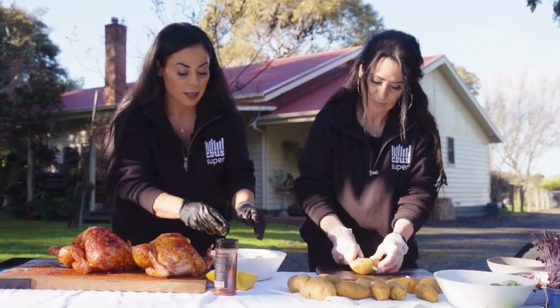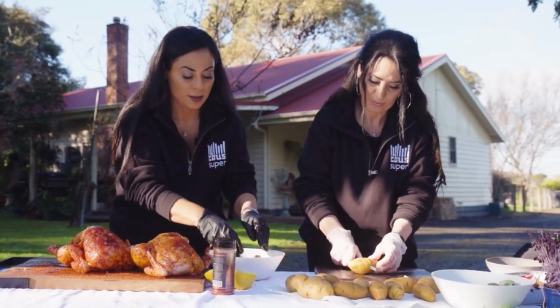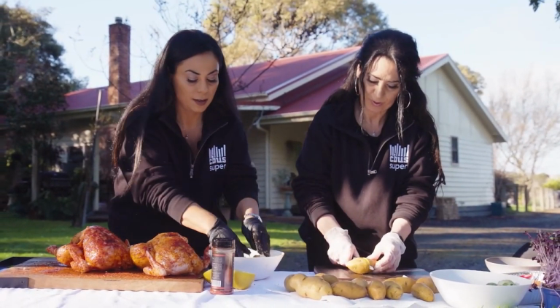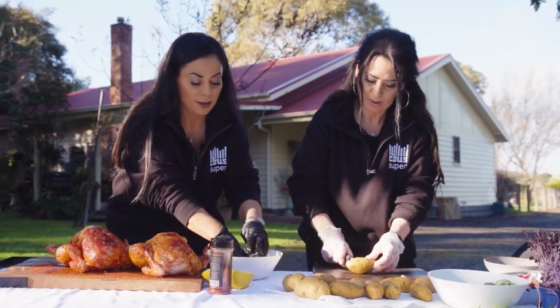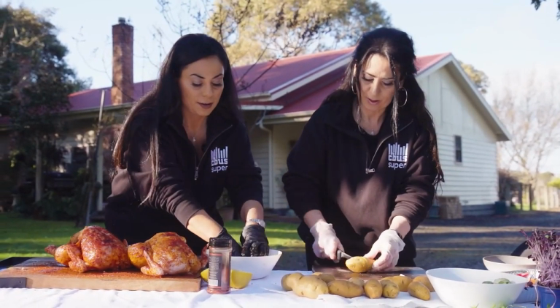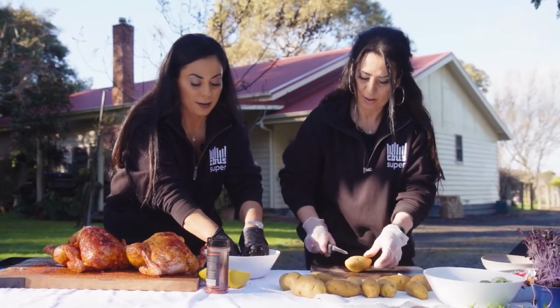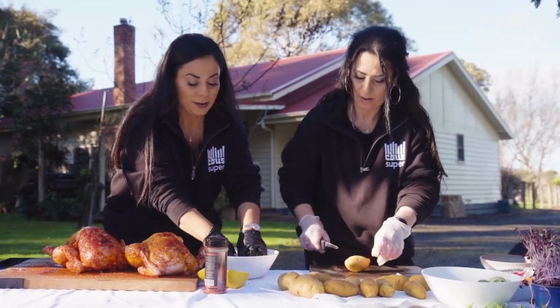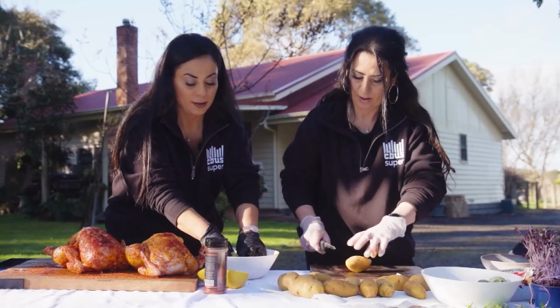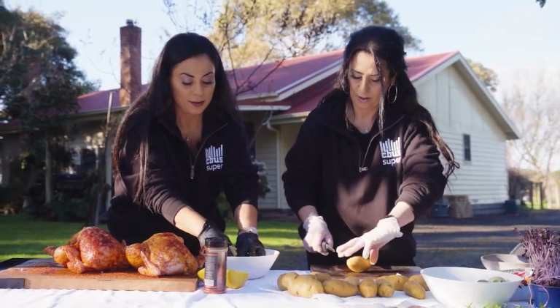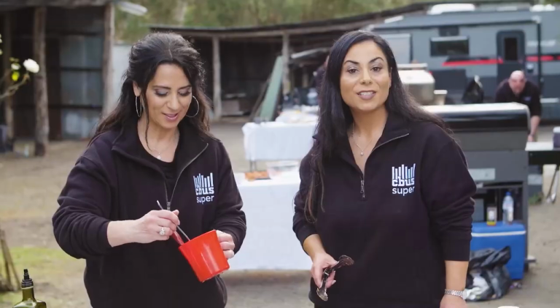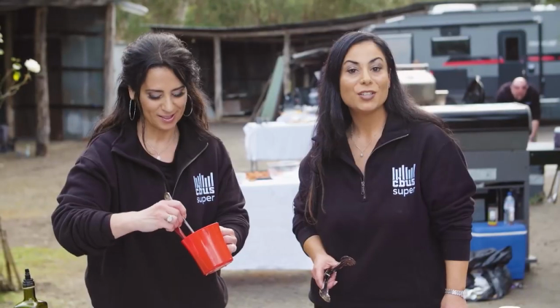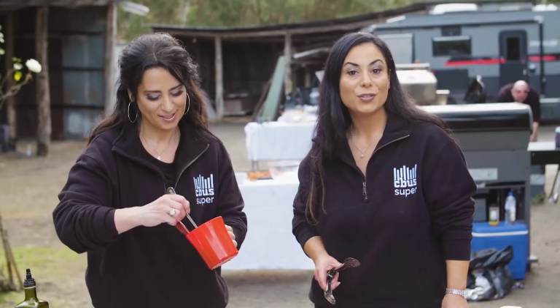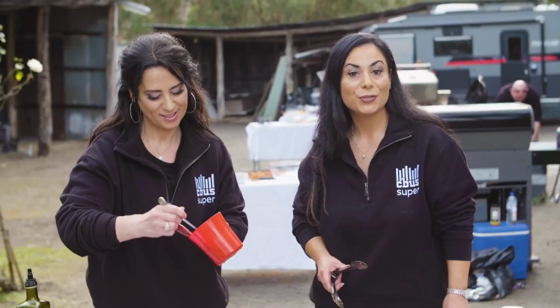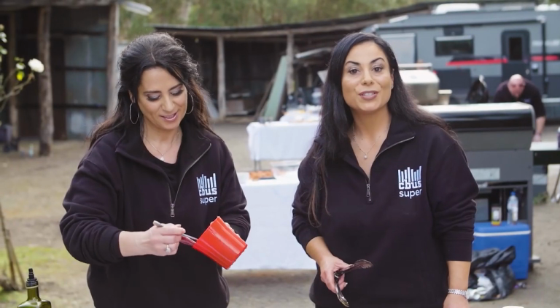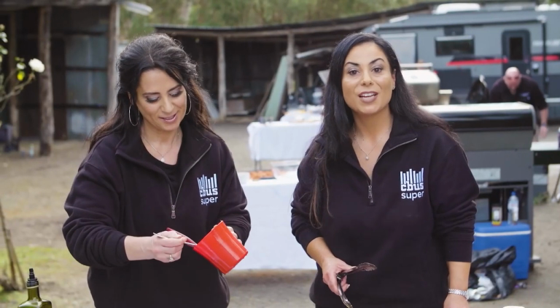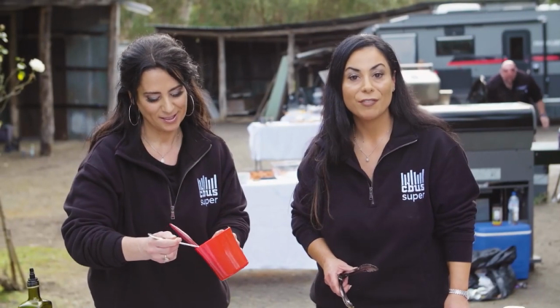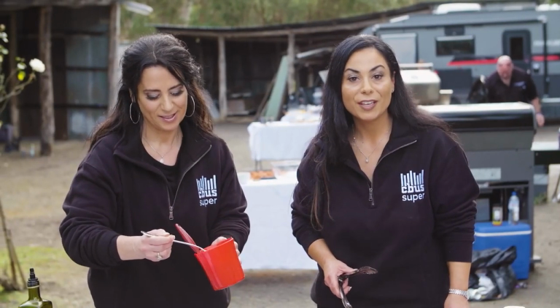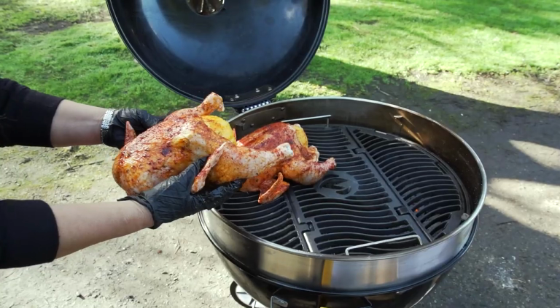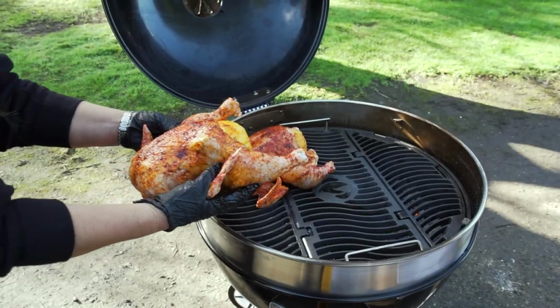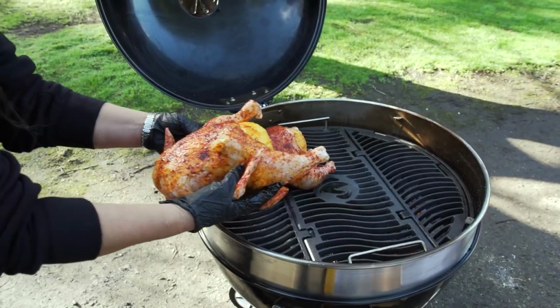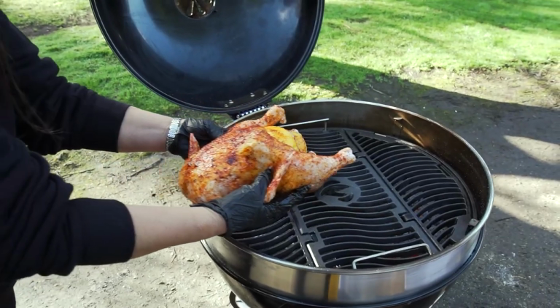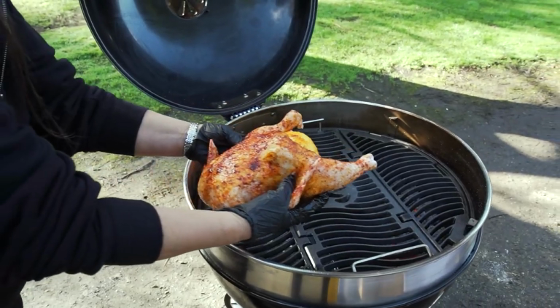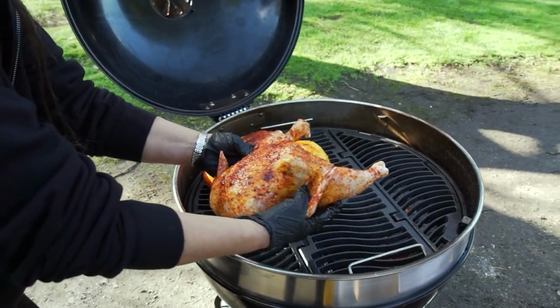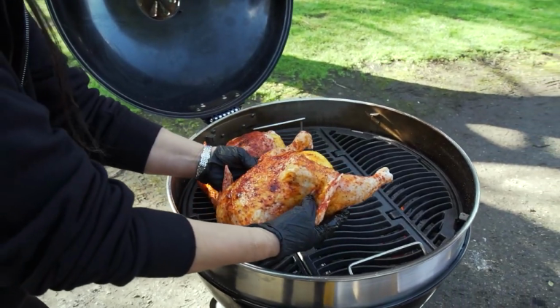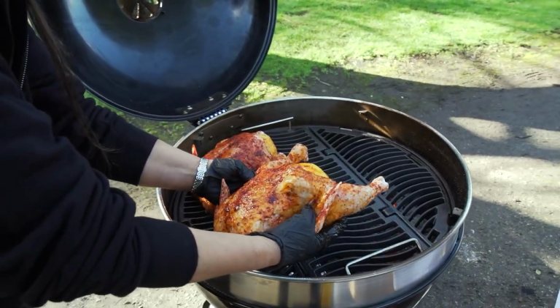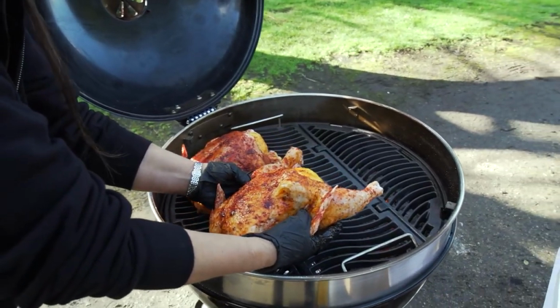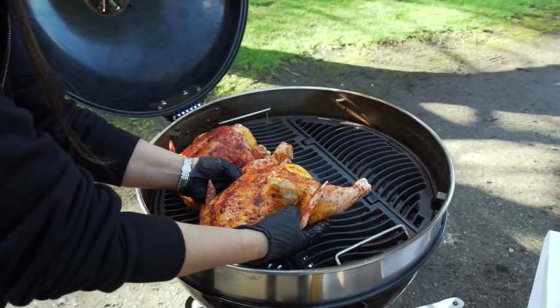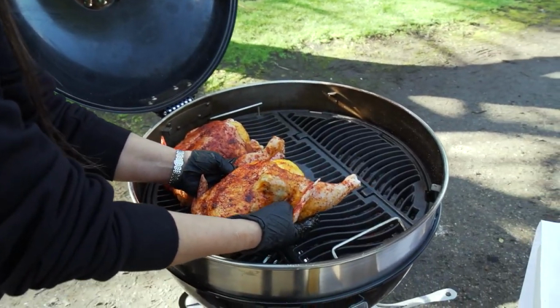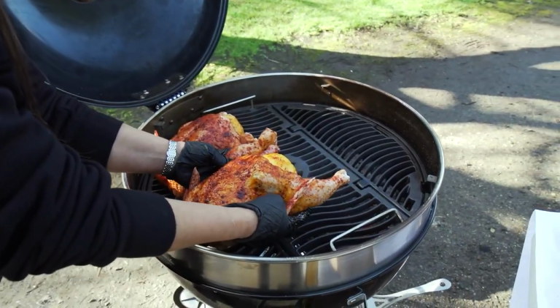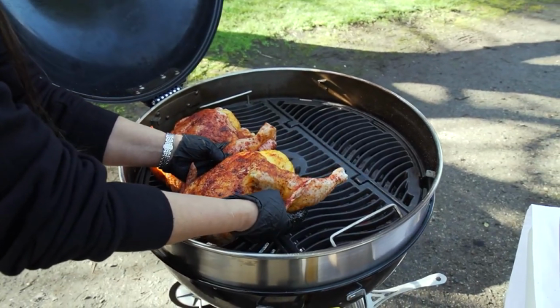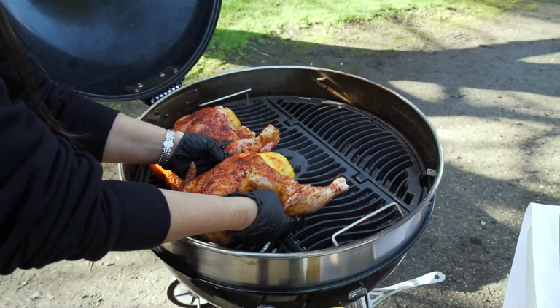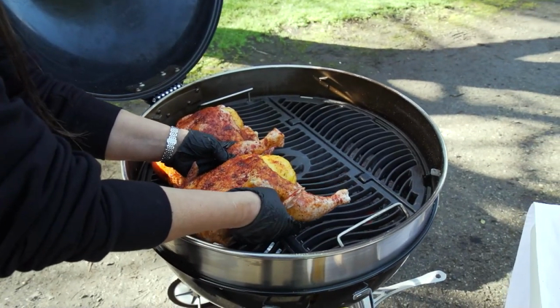When roasting a chicken, we like to use stuffing. It helps retain the moisture in the chicken.